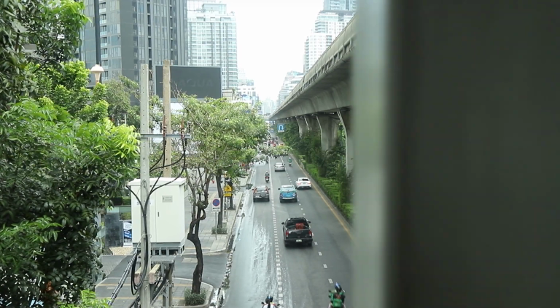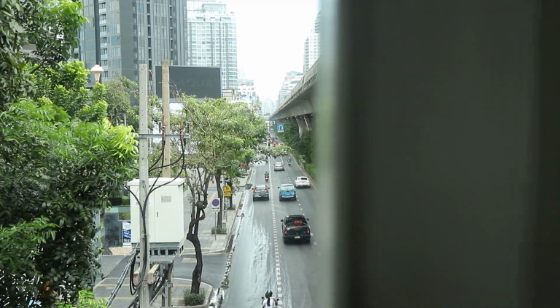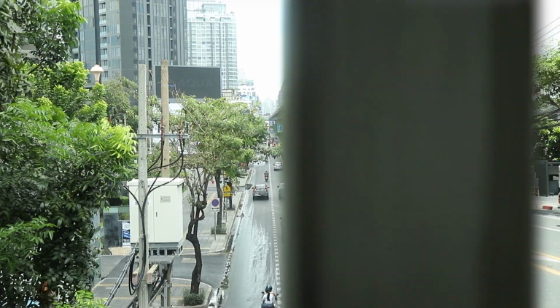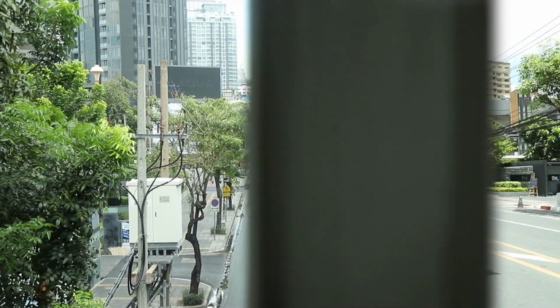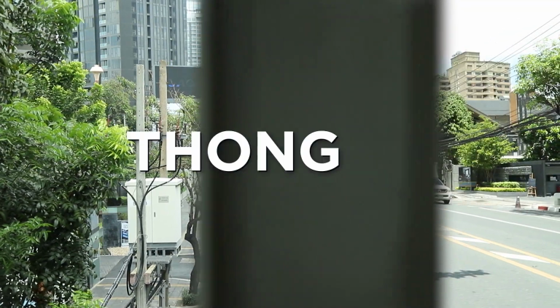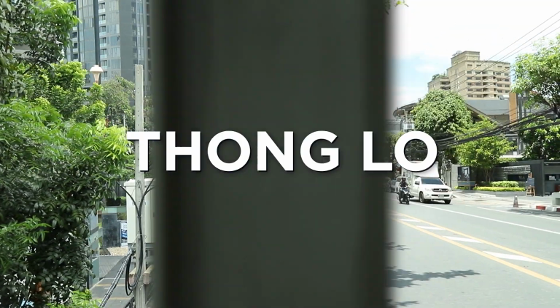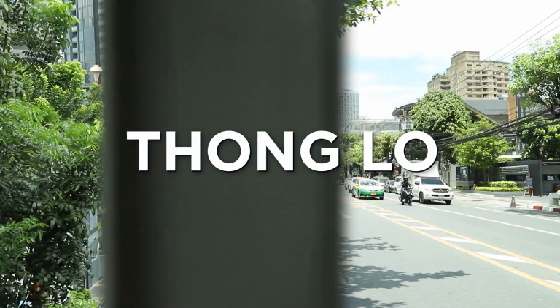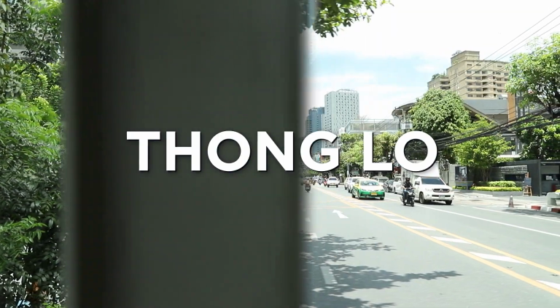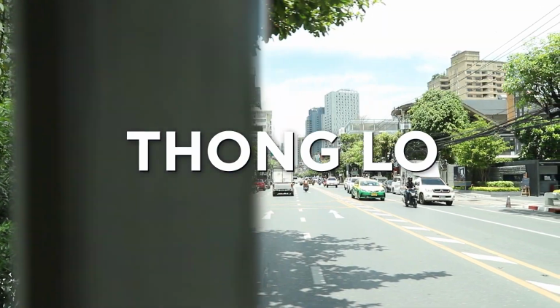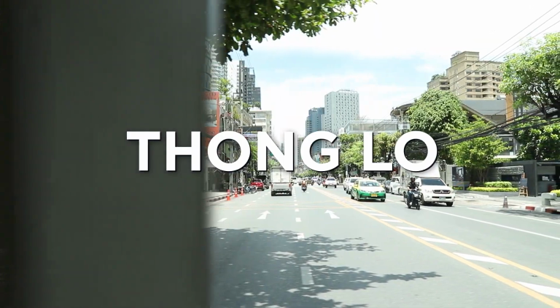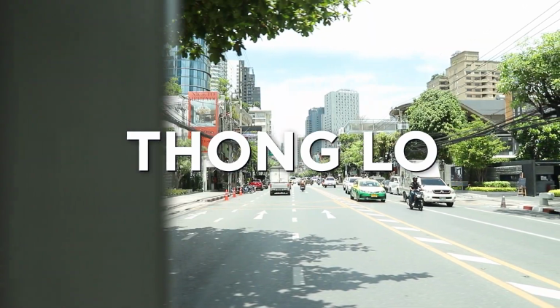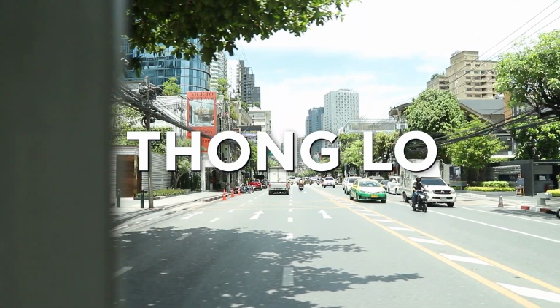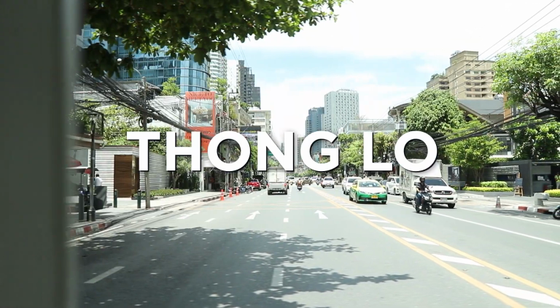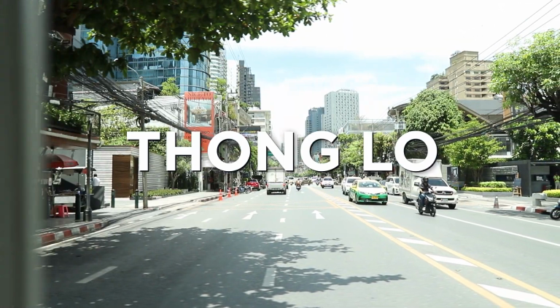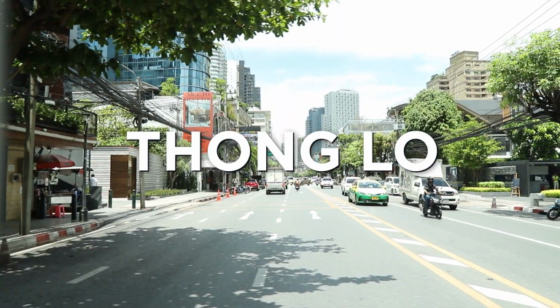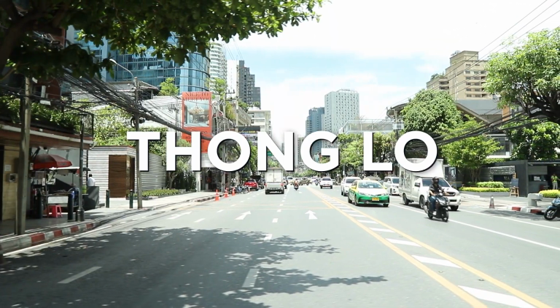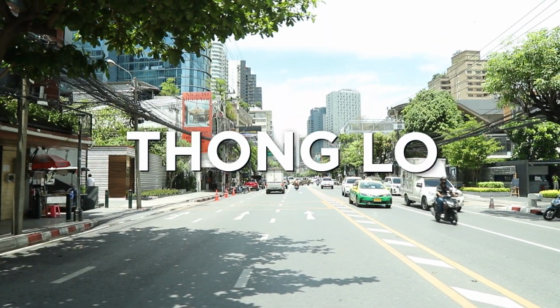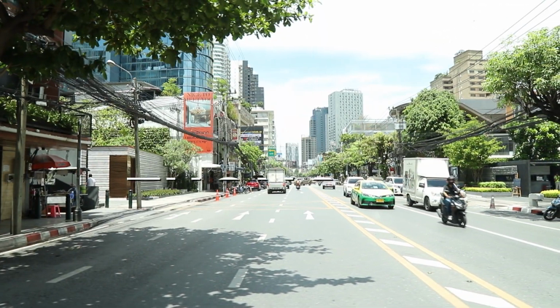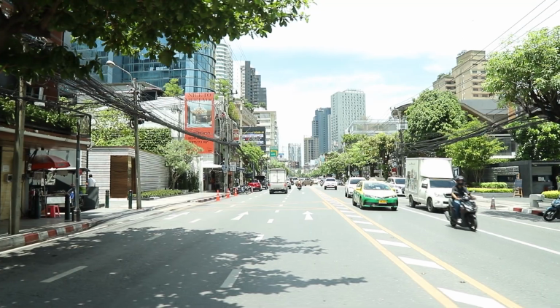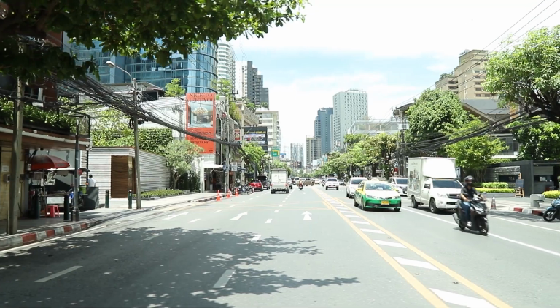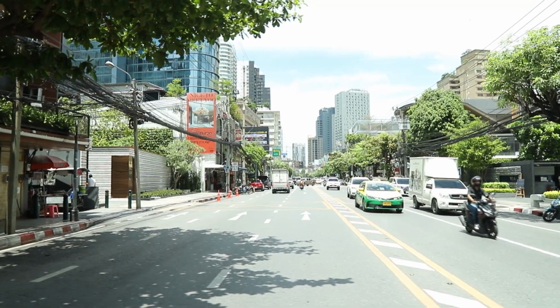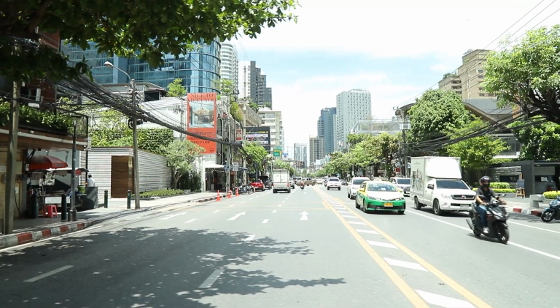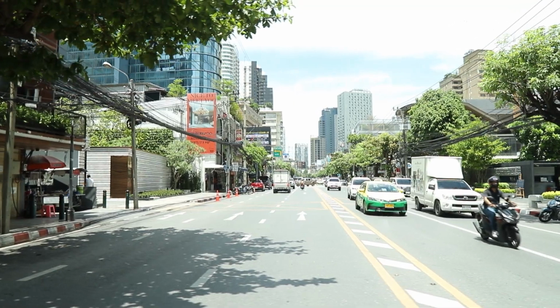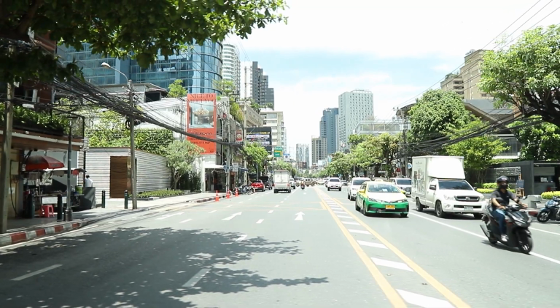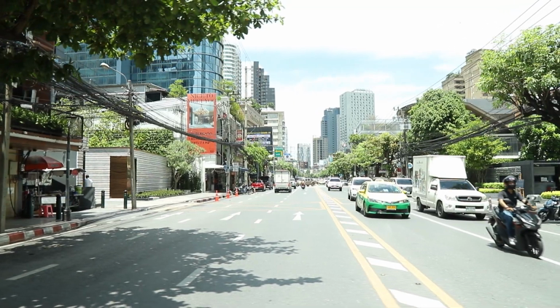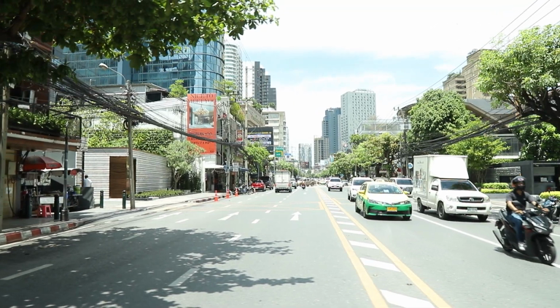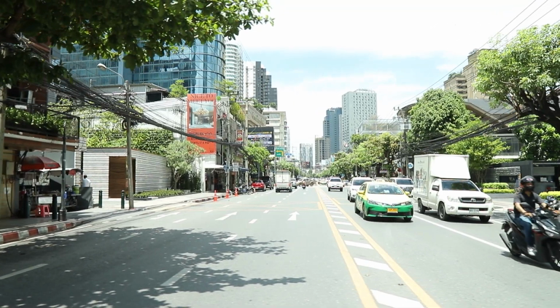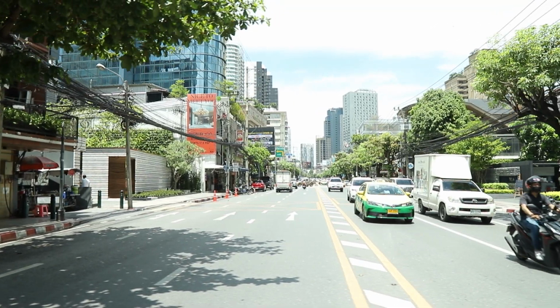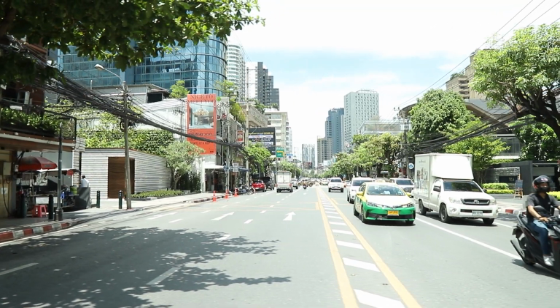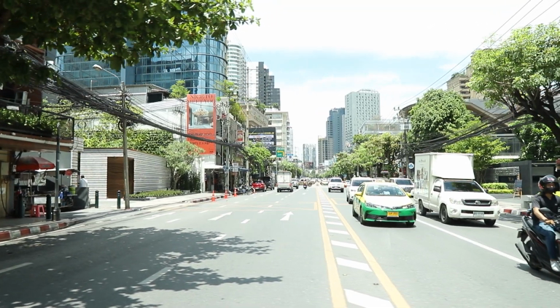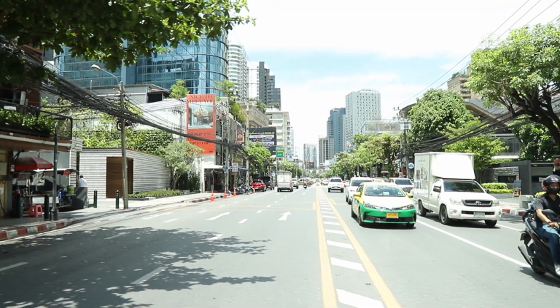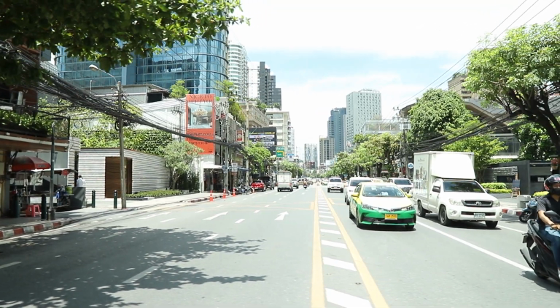This is Thonglor, probably one of the coolest areas to be, especially to own a home.